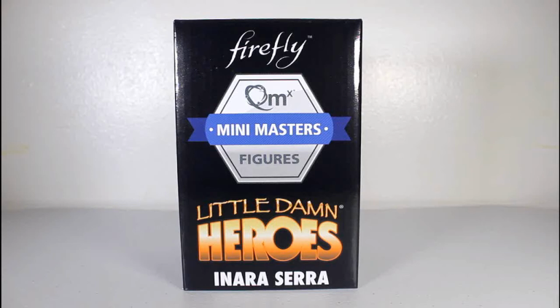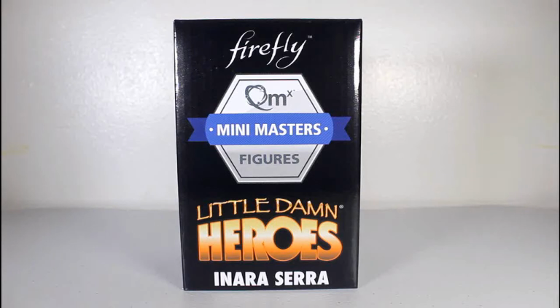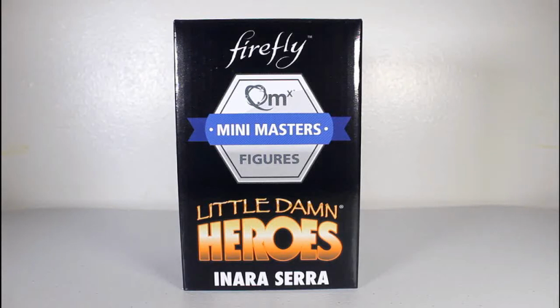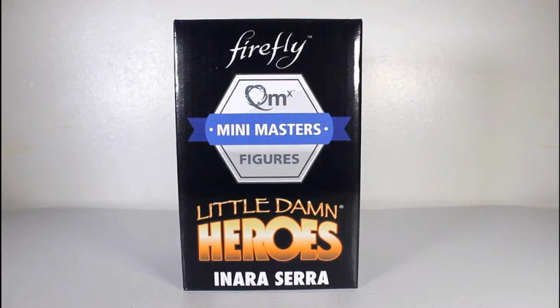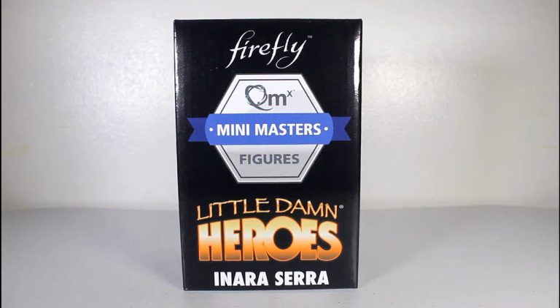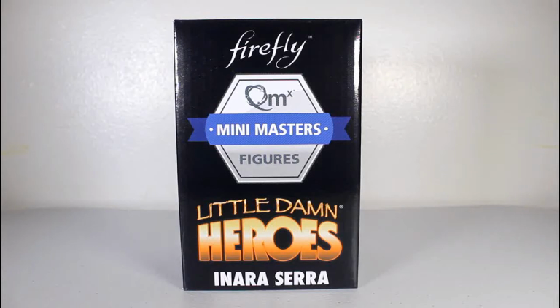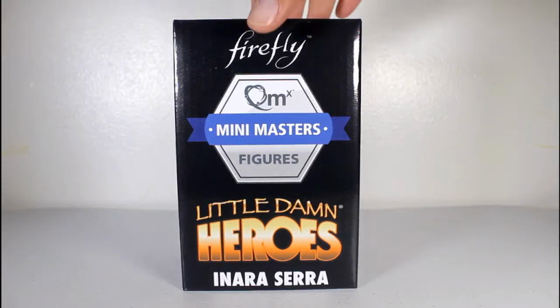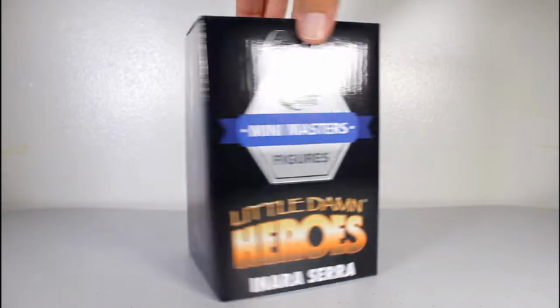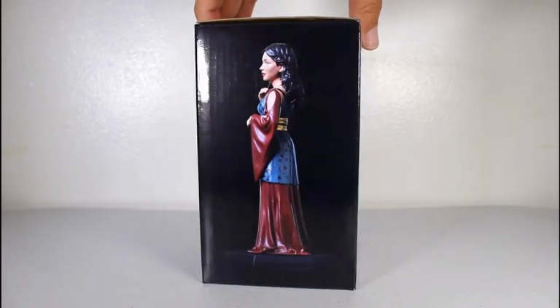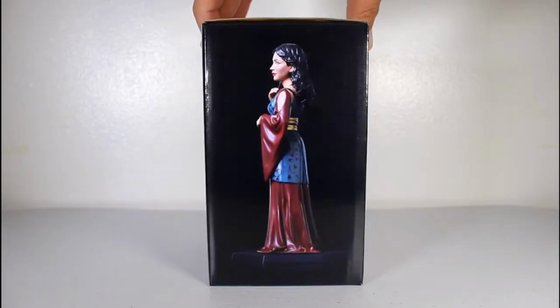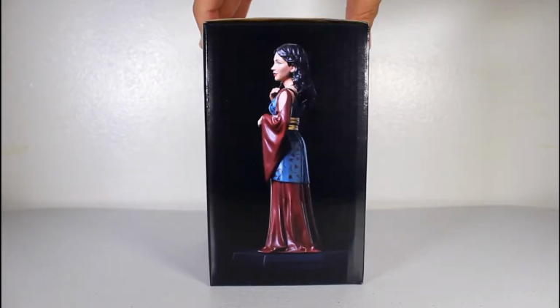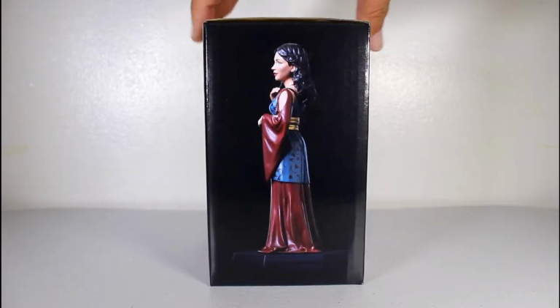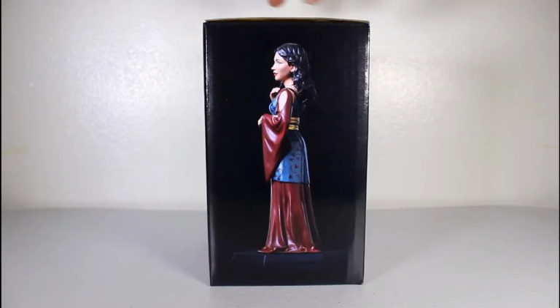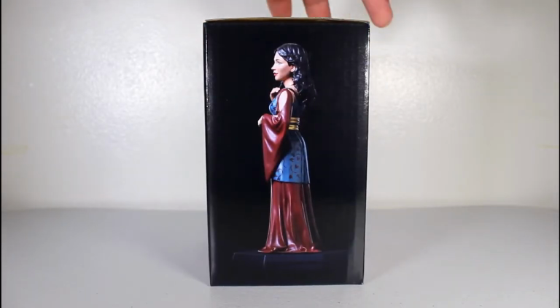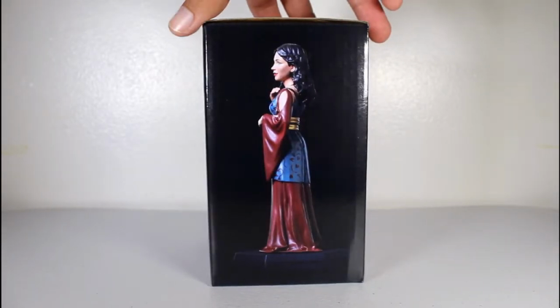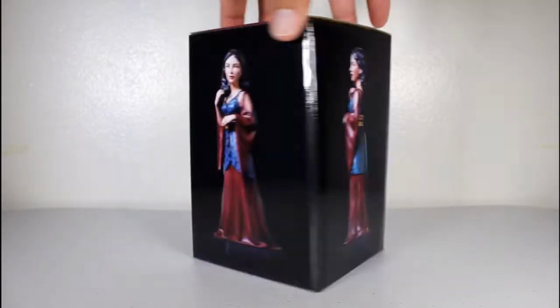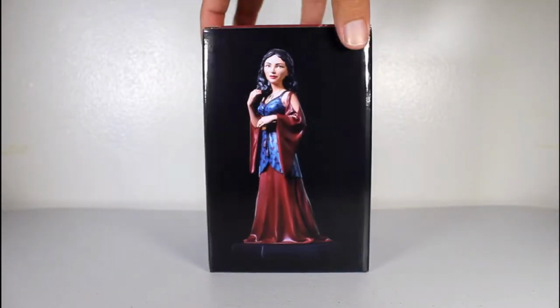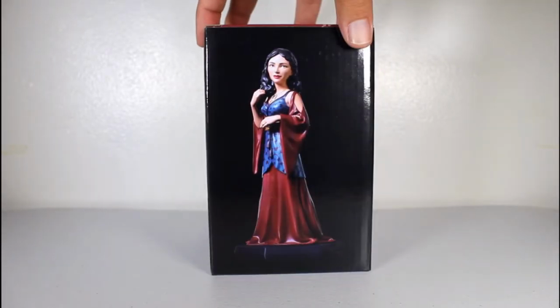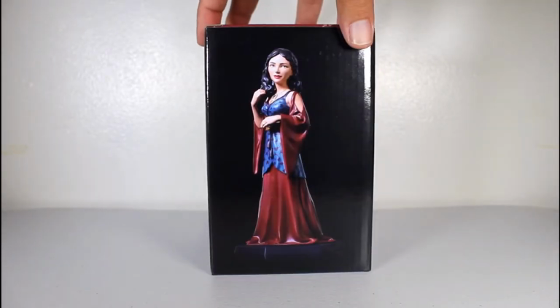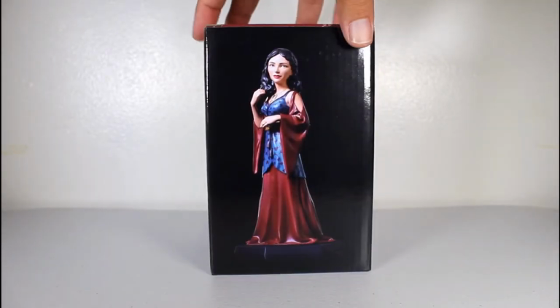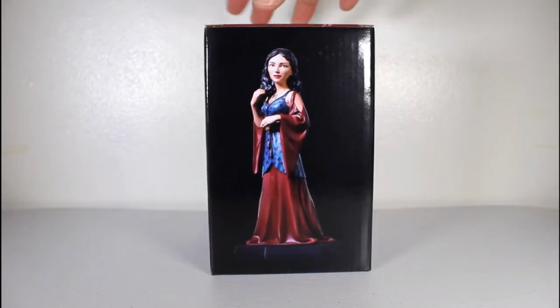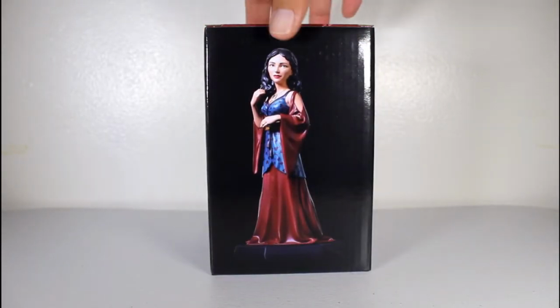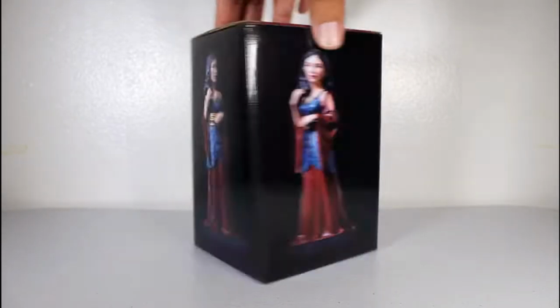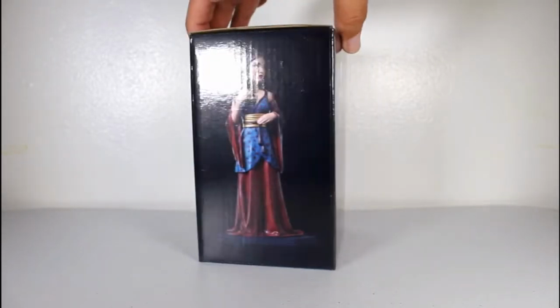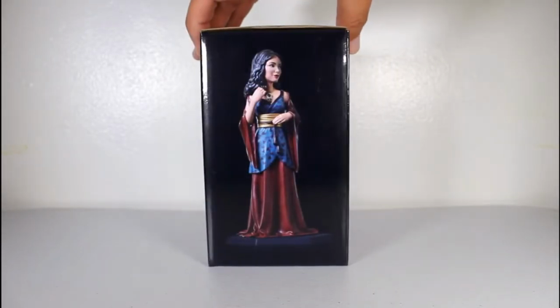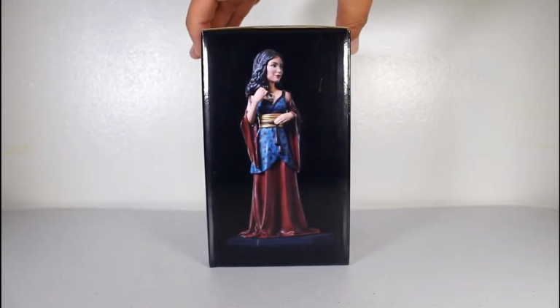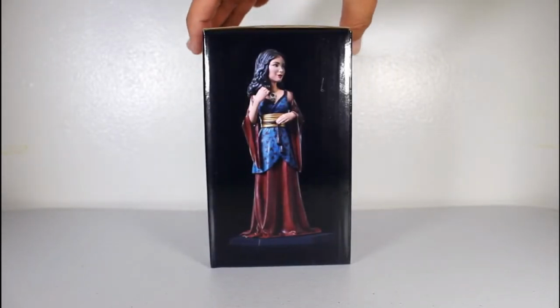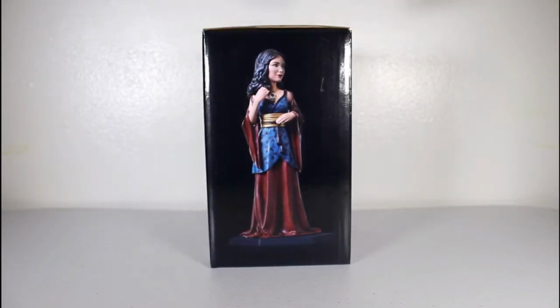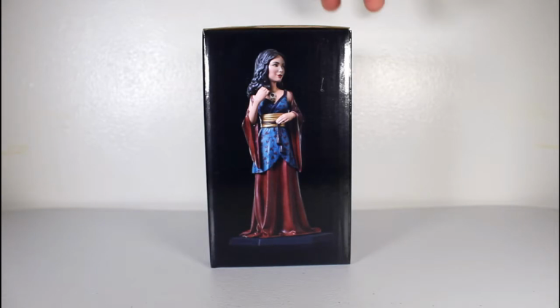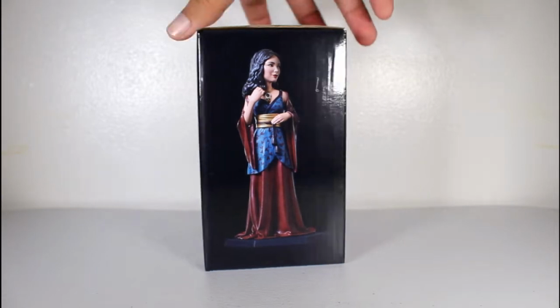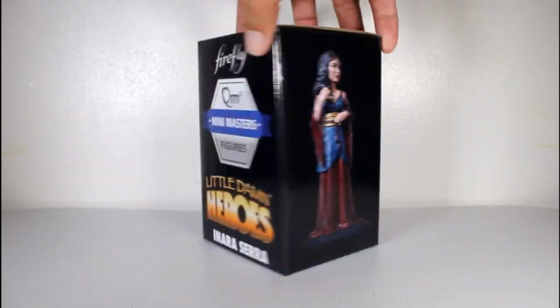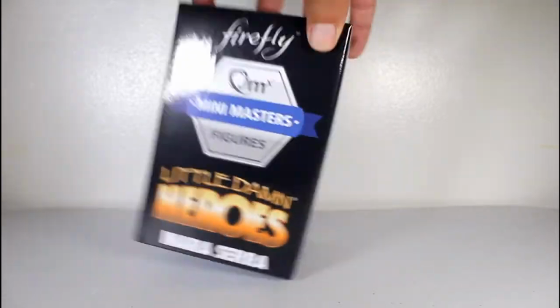Hey, this is John Carlos, and I'm here with a look at the Quantum Mechanics Mini Masters figure of Inara from Firefly.